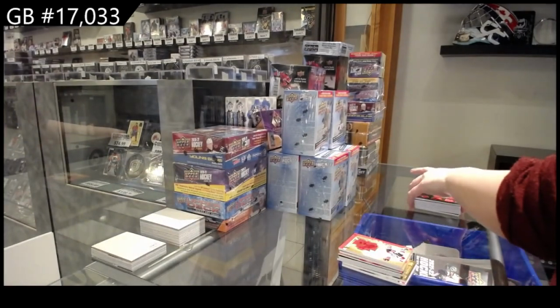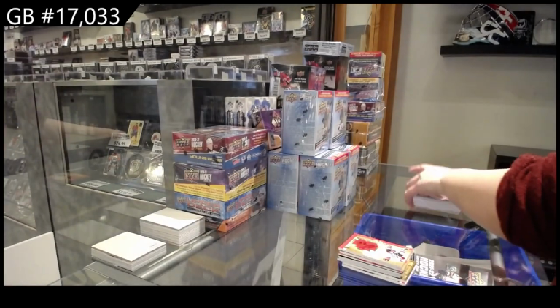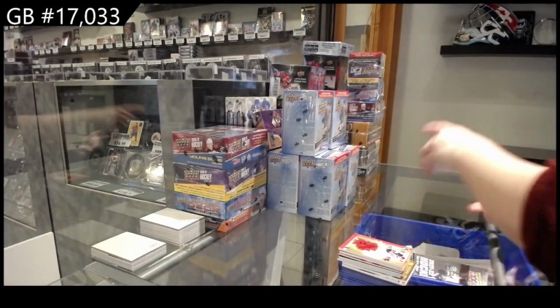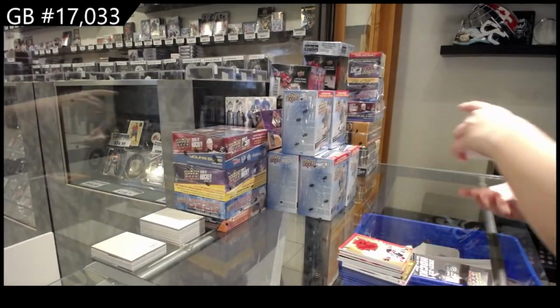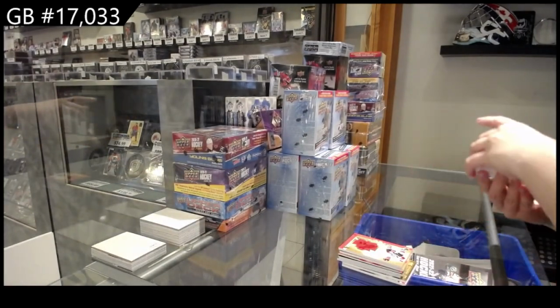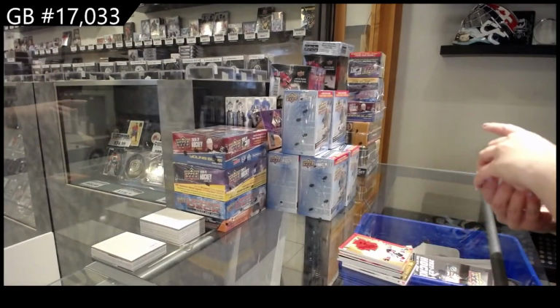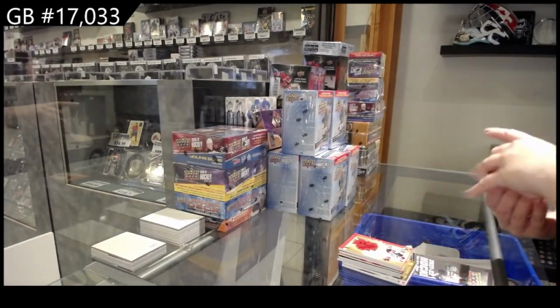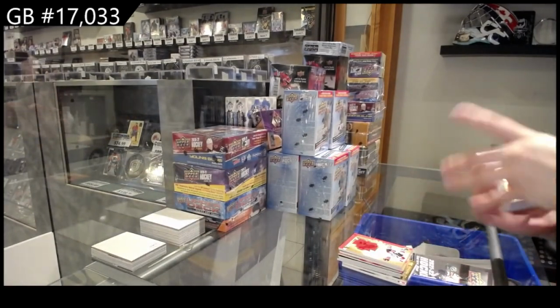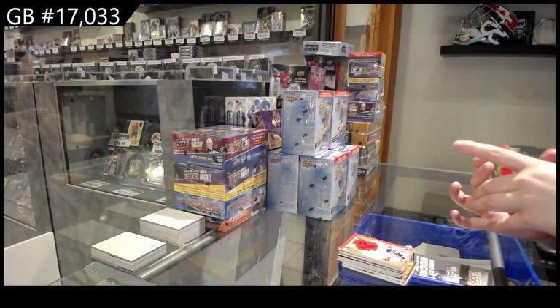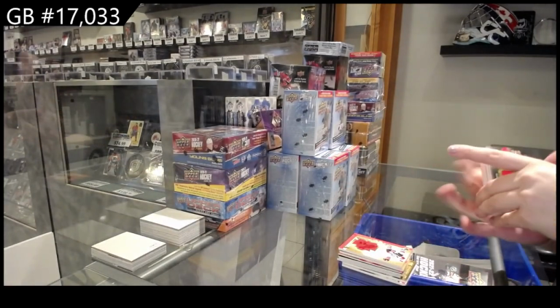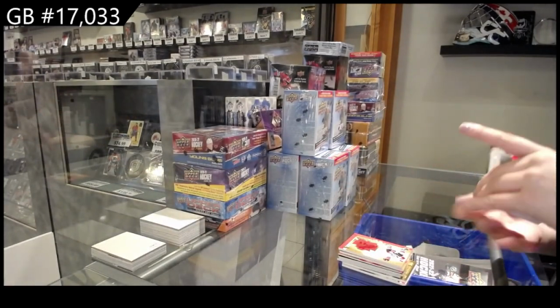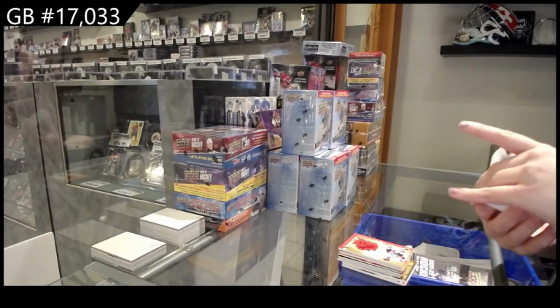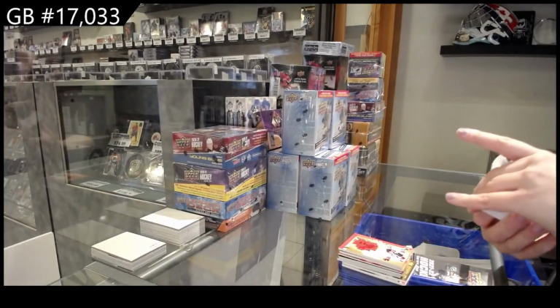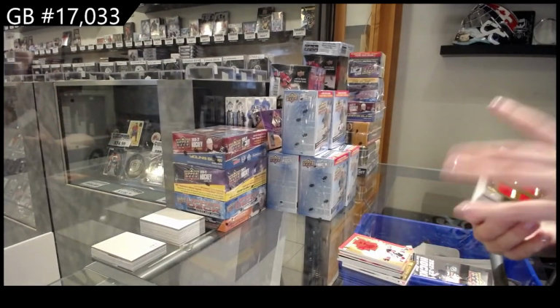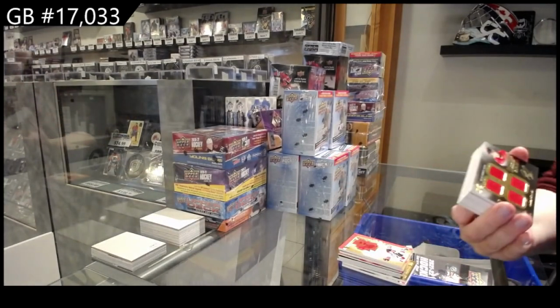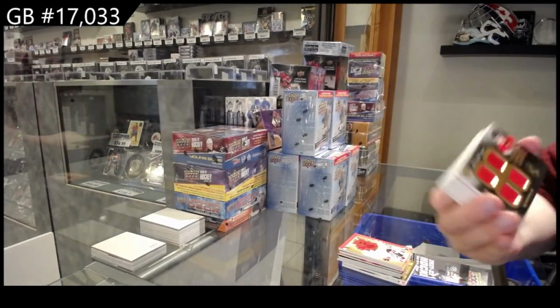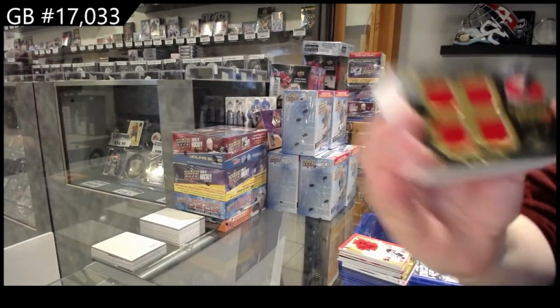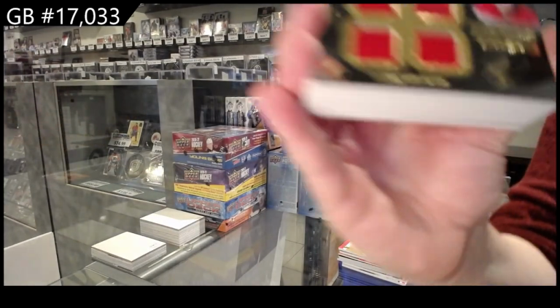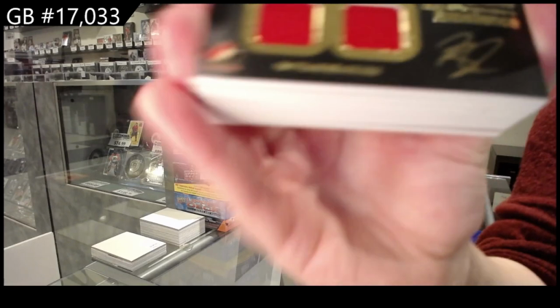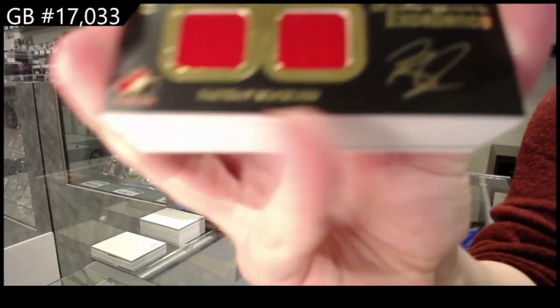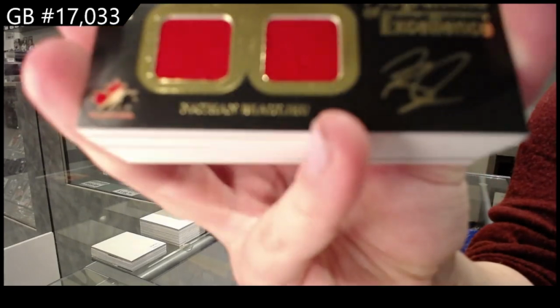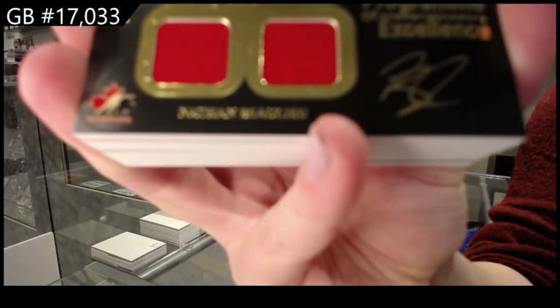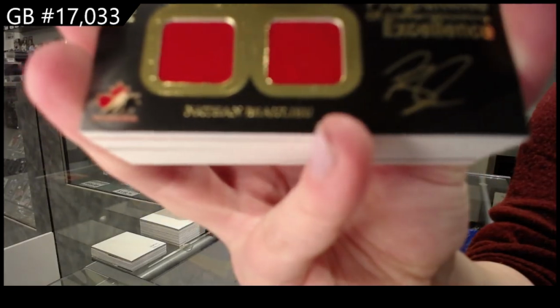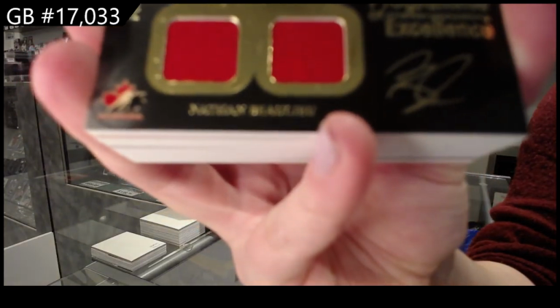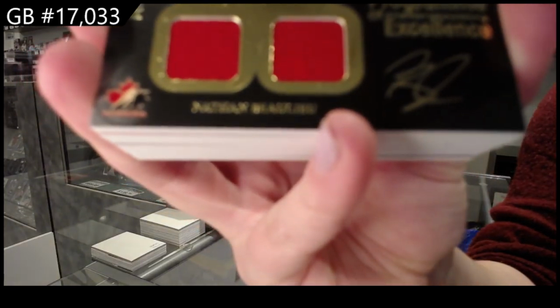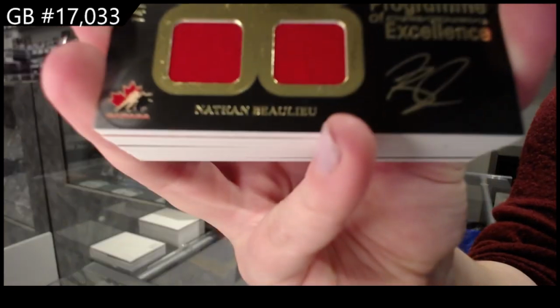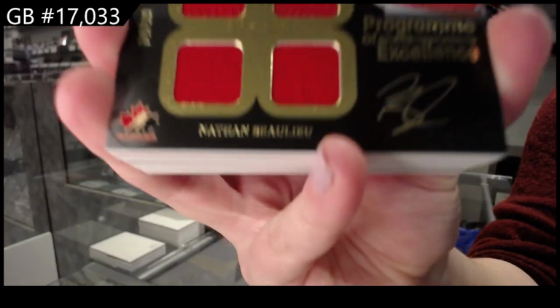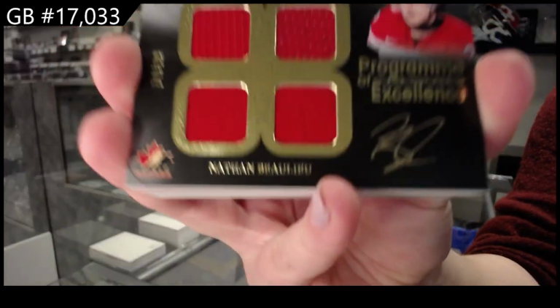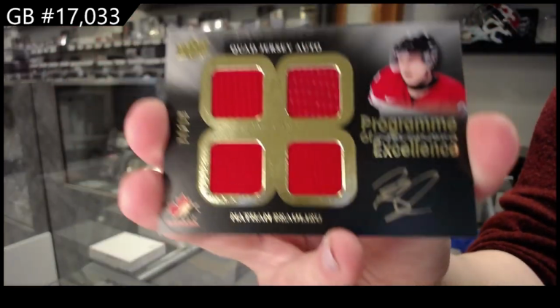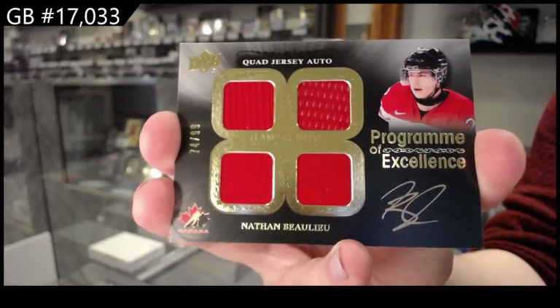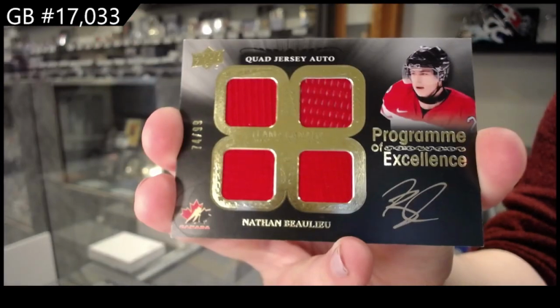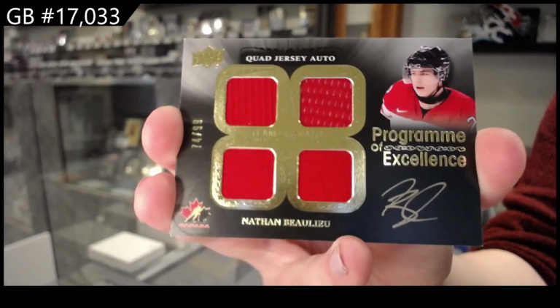Program of excellence quad jersey auto, number two, 99 of Nathan Beaulieu.